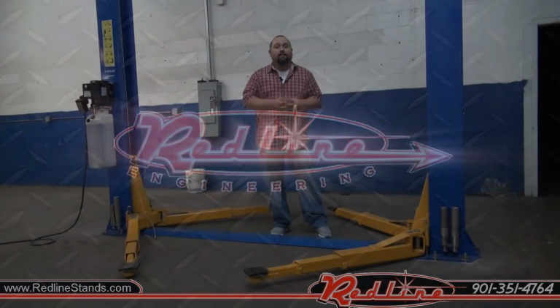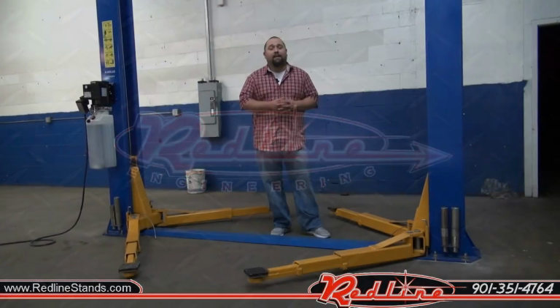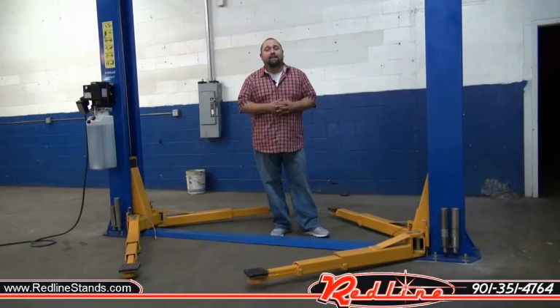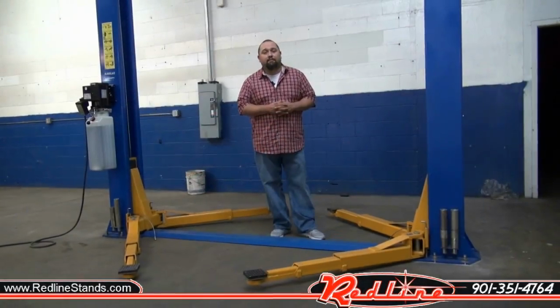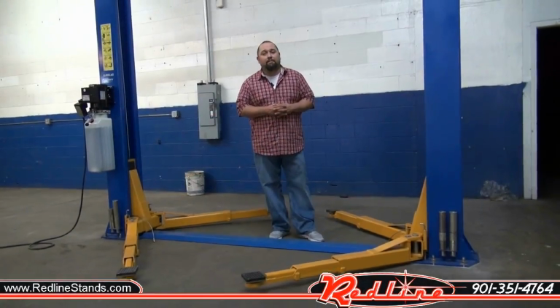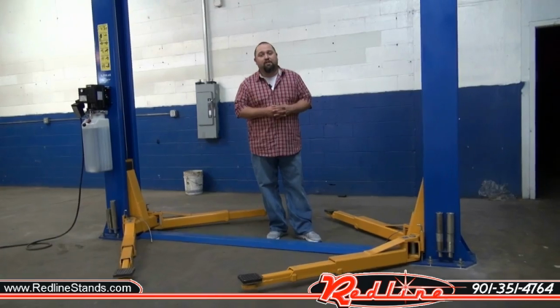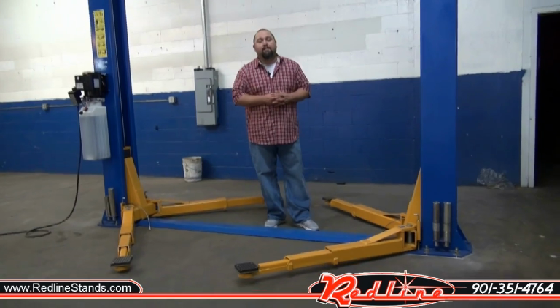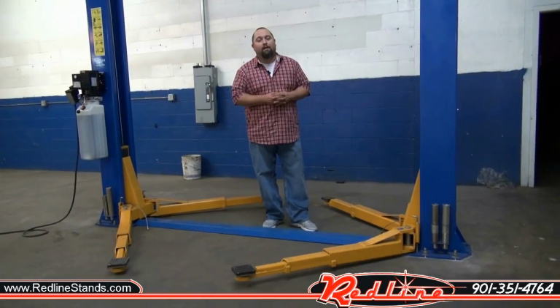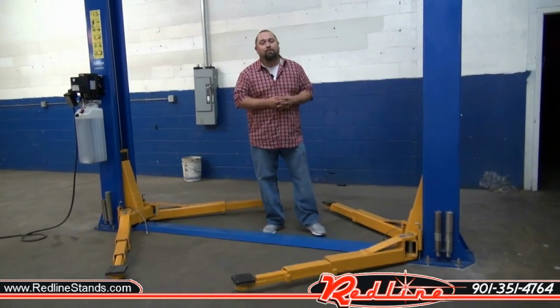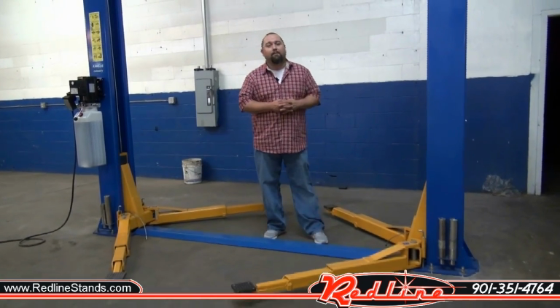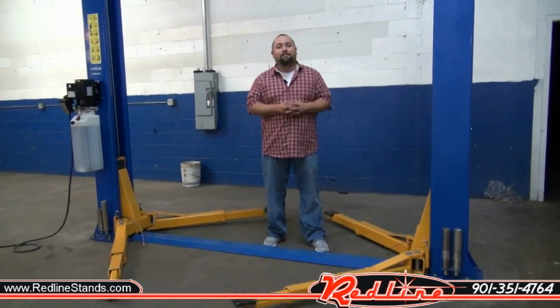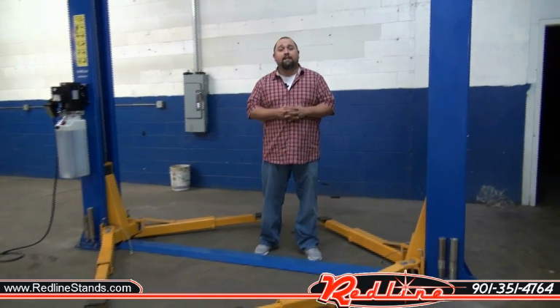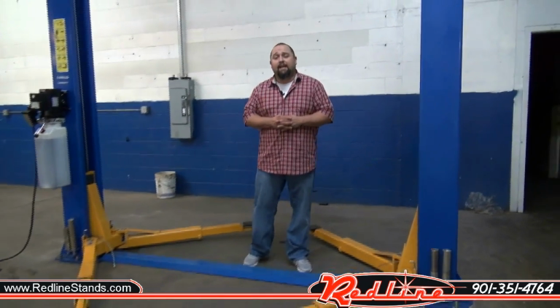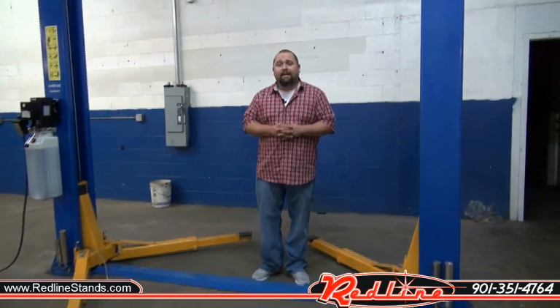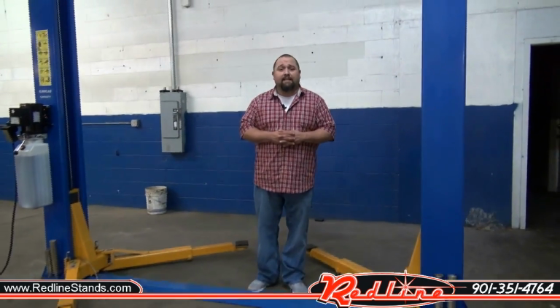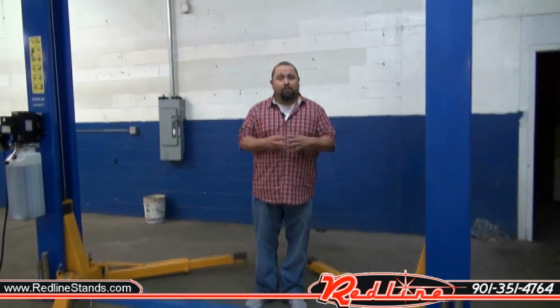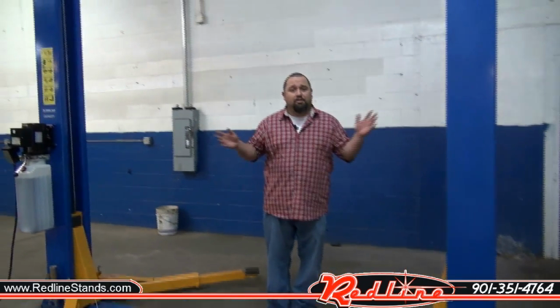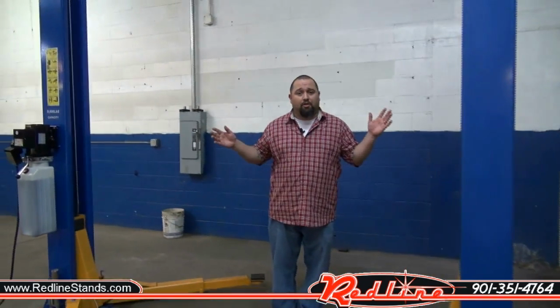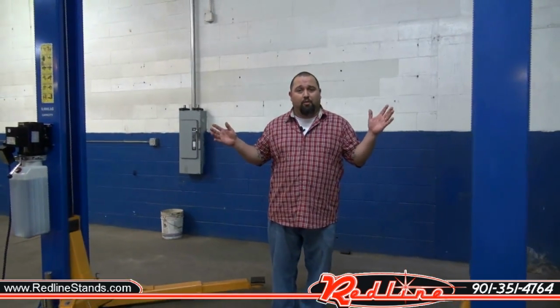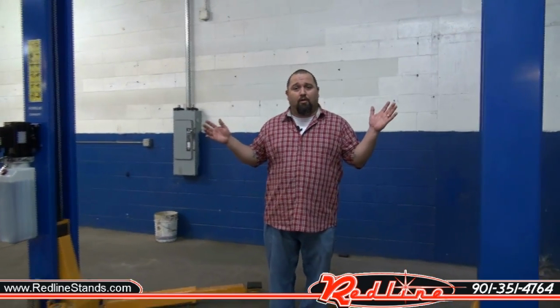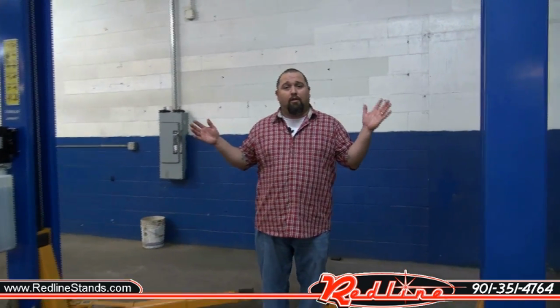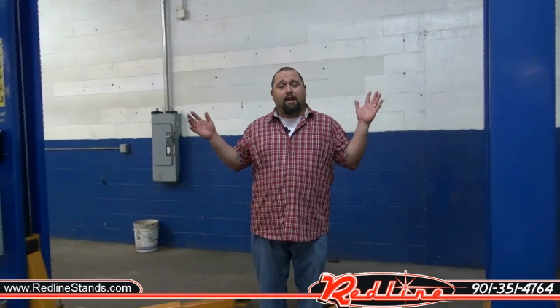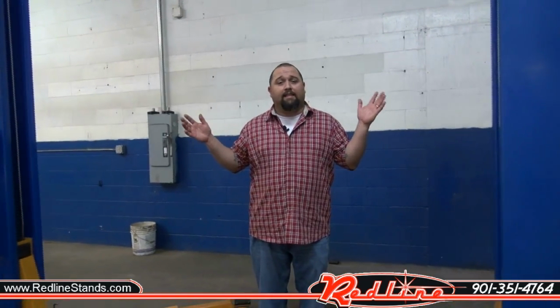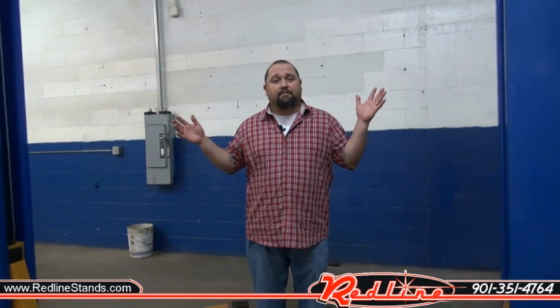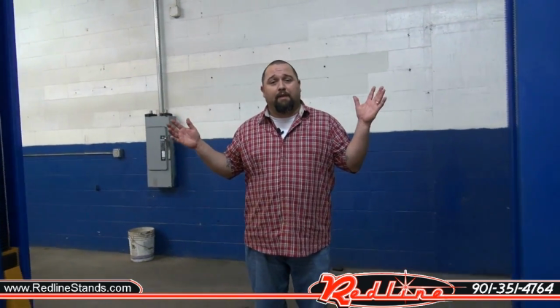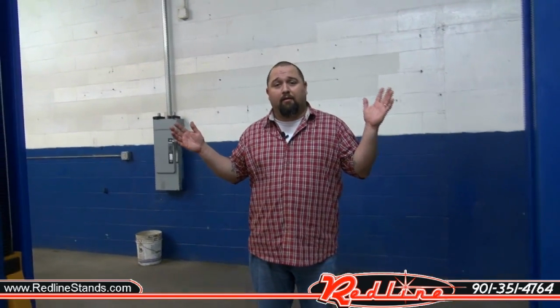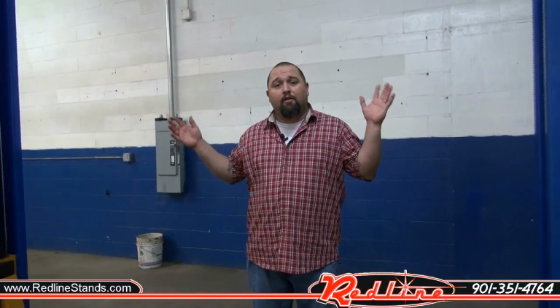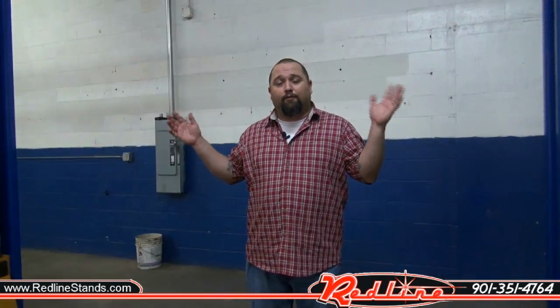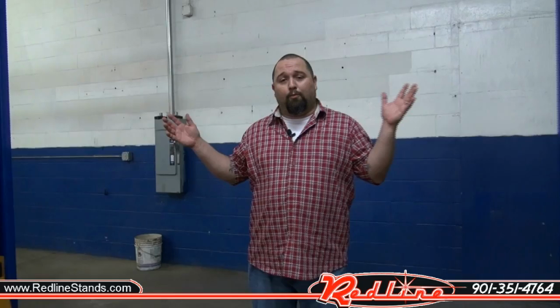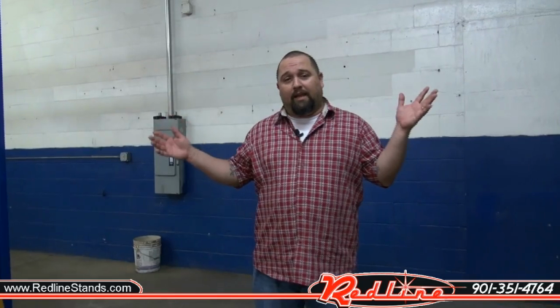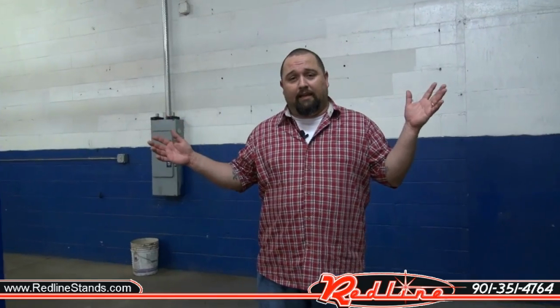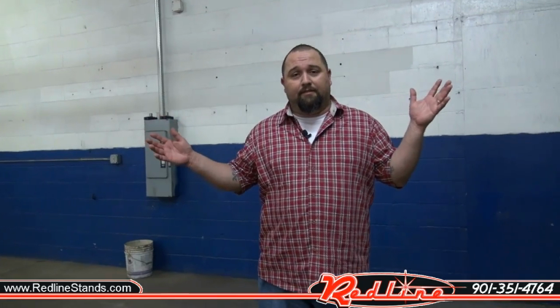Hi guys, my name is John. I'm with Triumph Lifts and today we're here to show you our 9,000 pound floor plate lift.